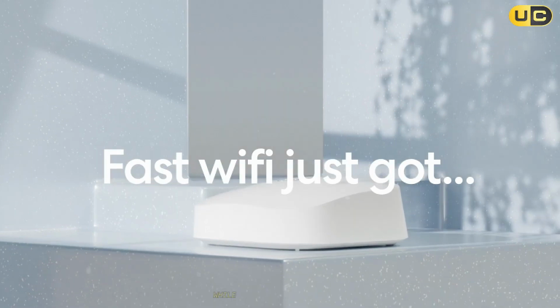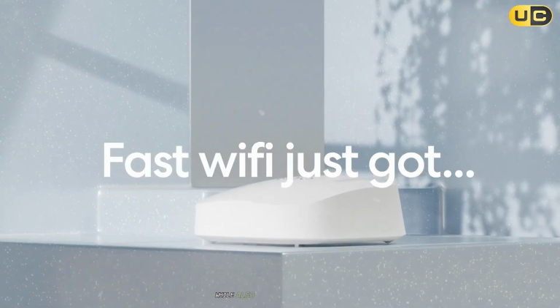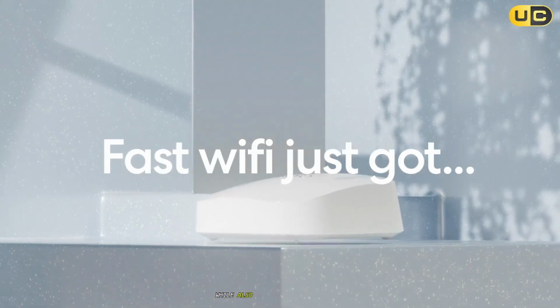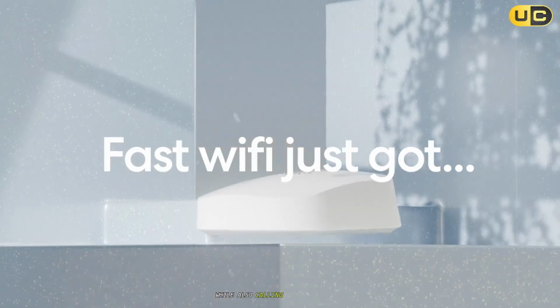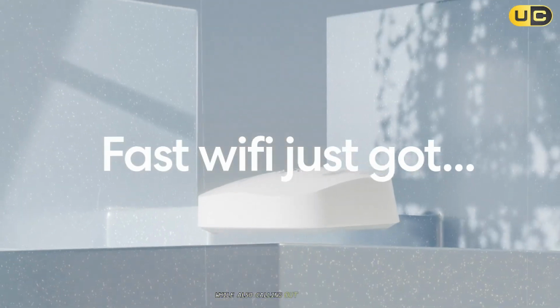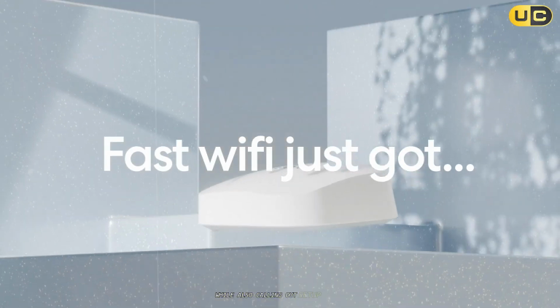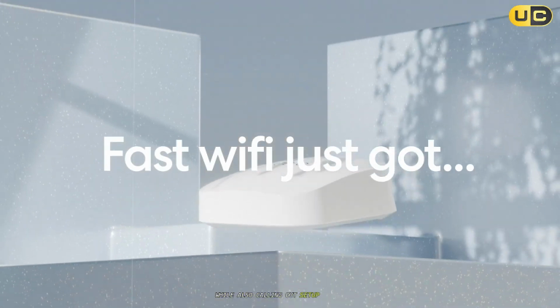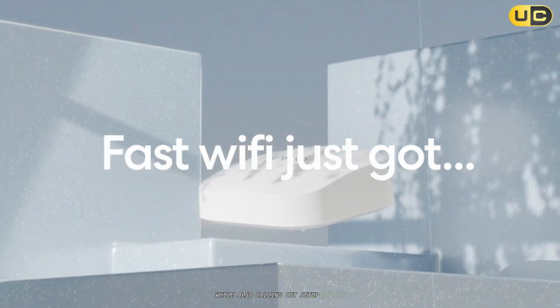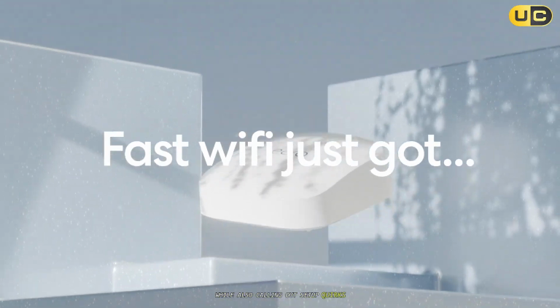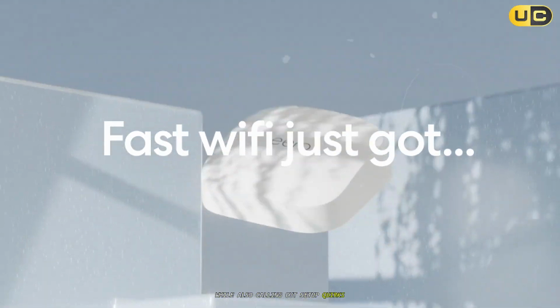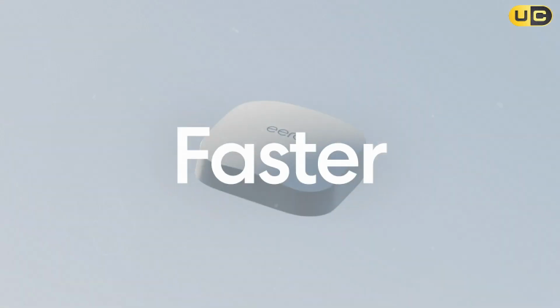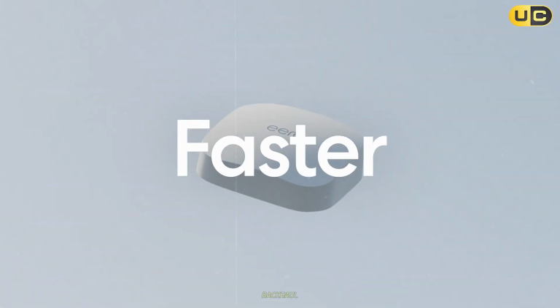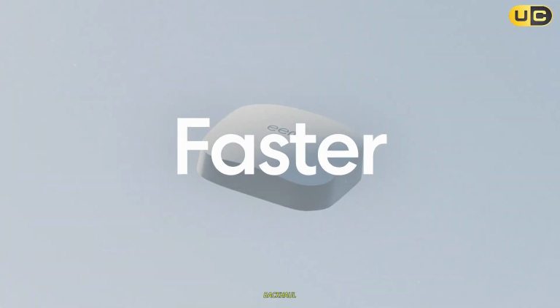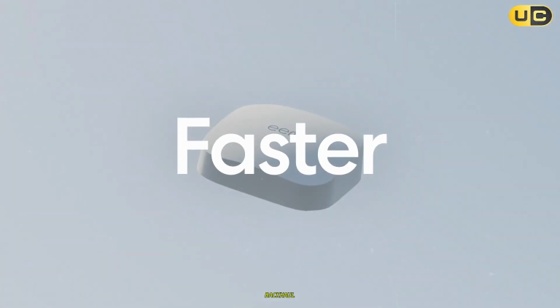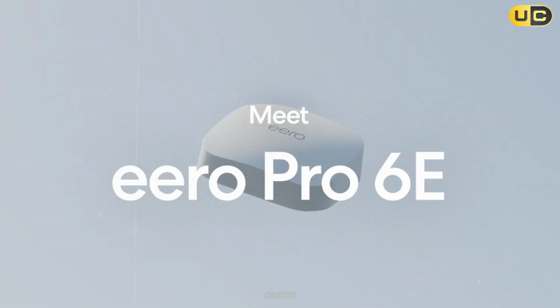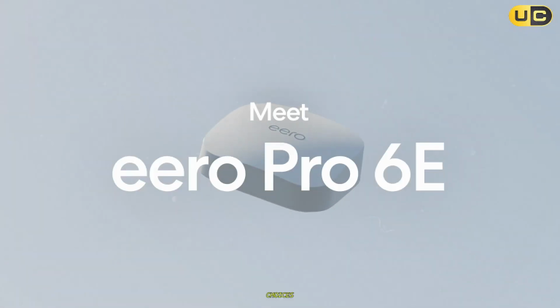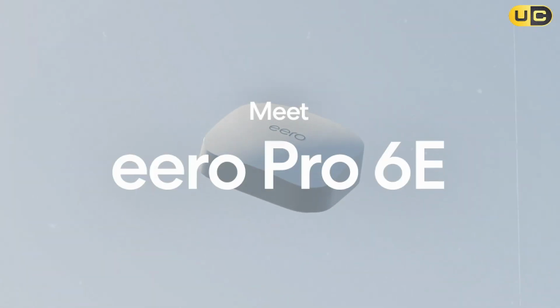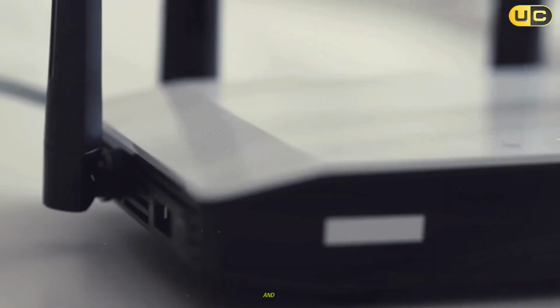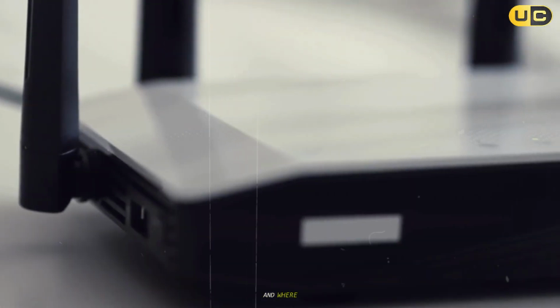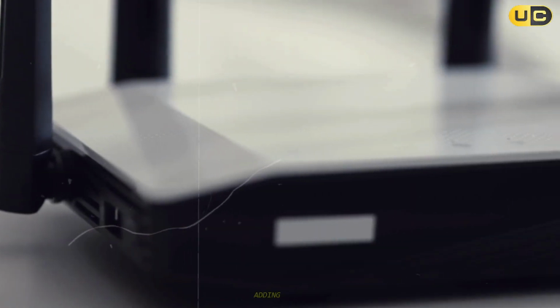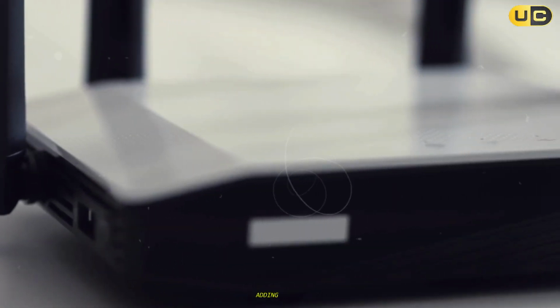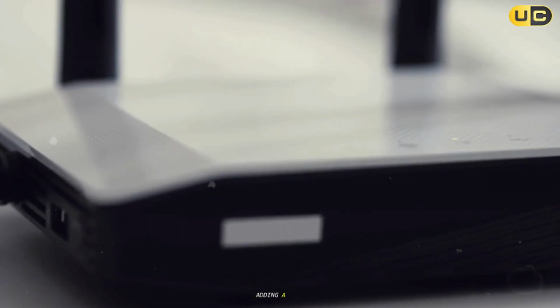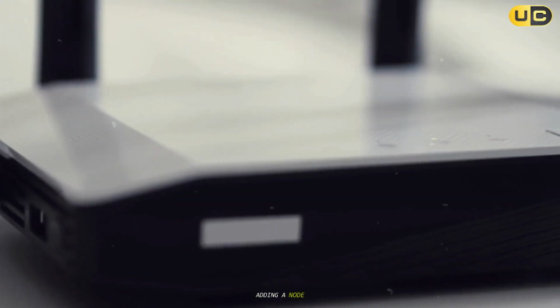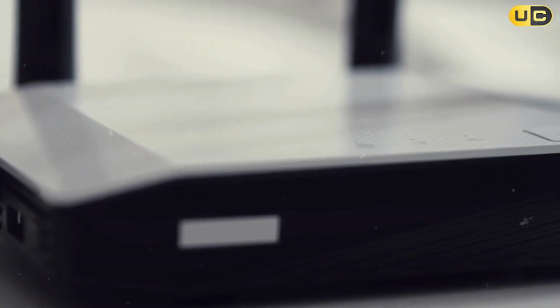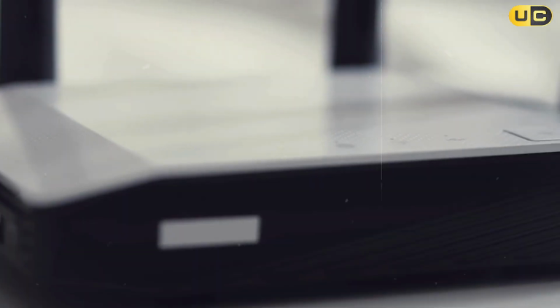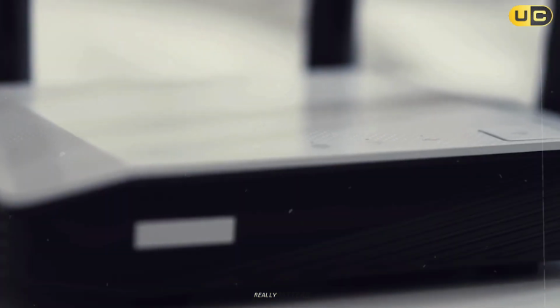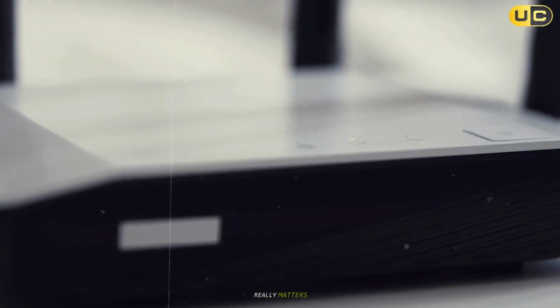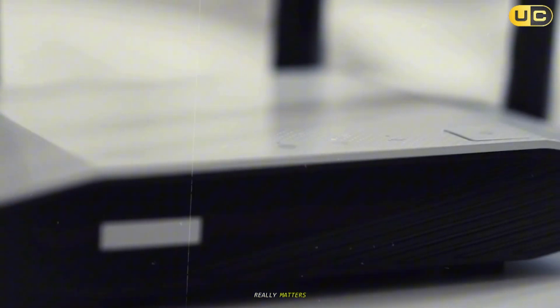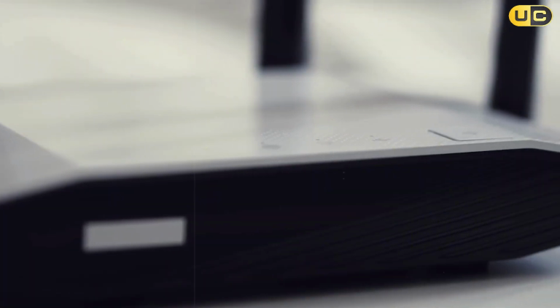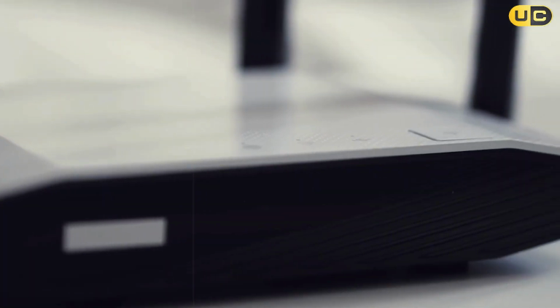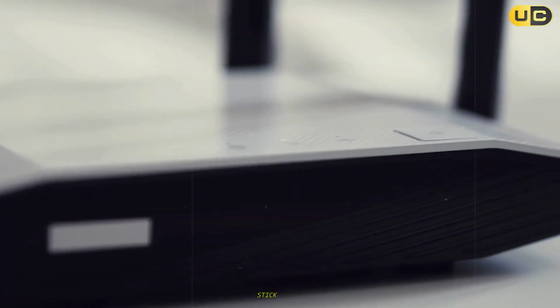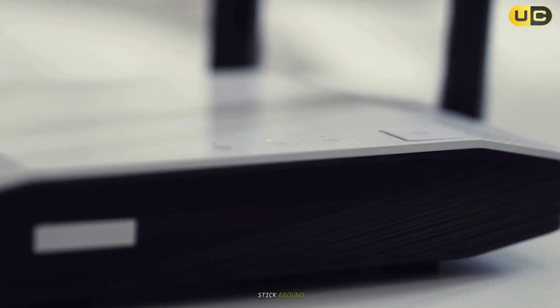While also calling out setup quirks, backhaul choices, and where adding a node really matters. Stick around.